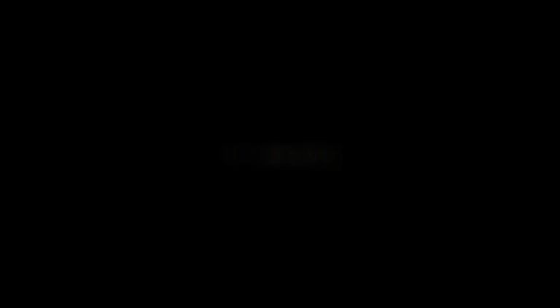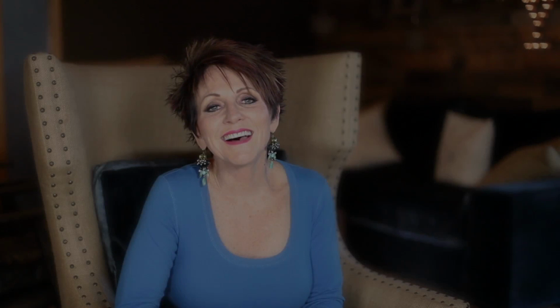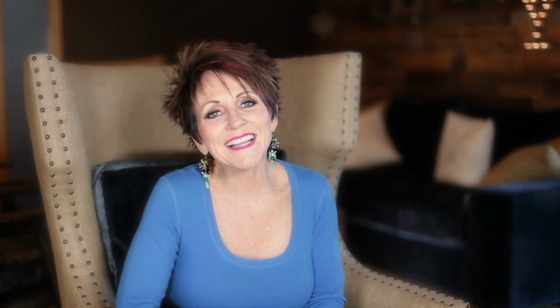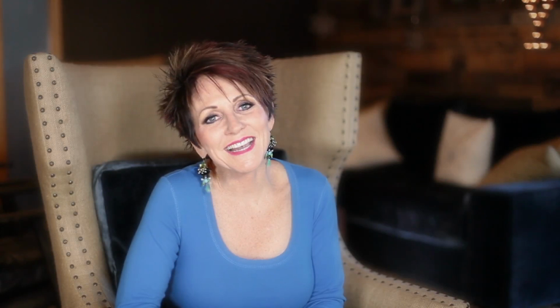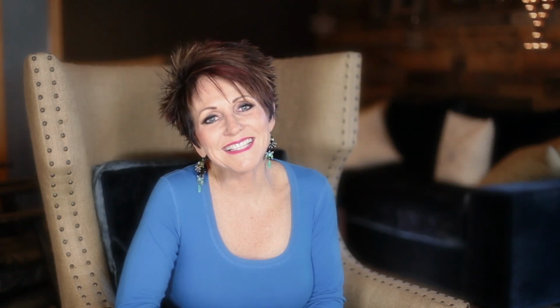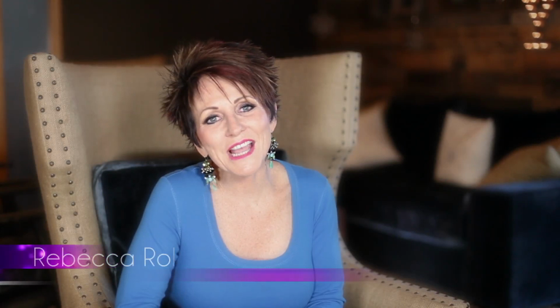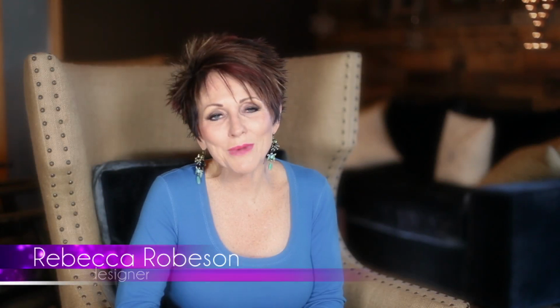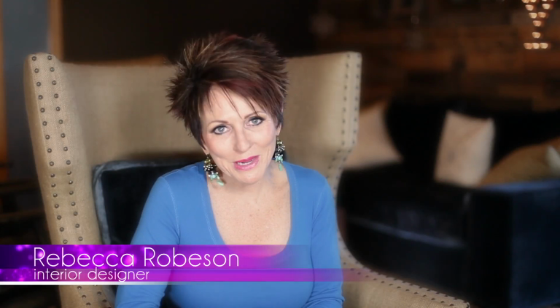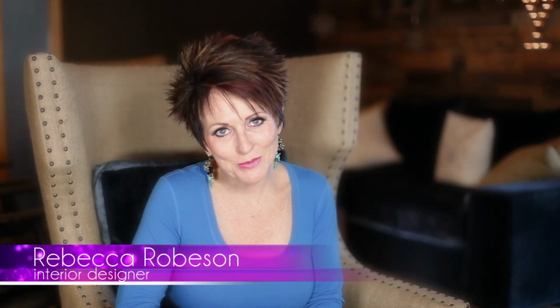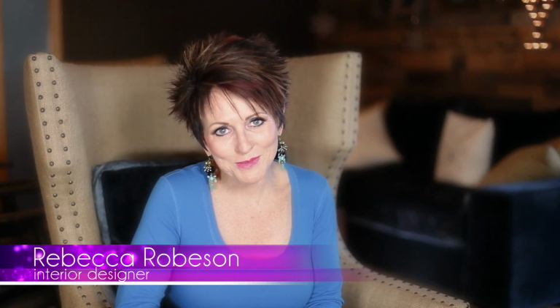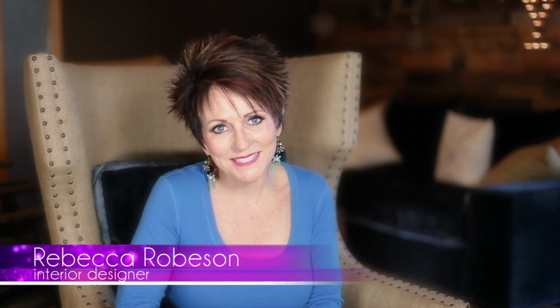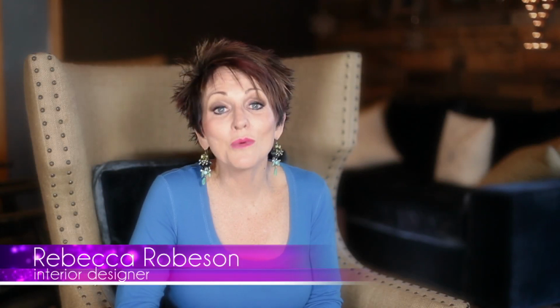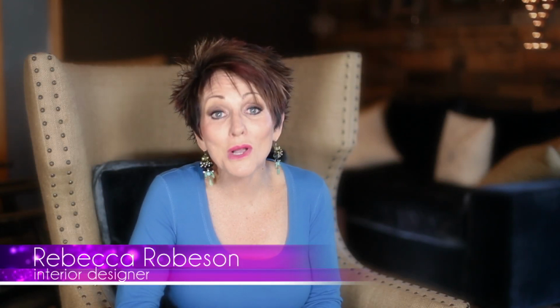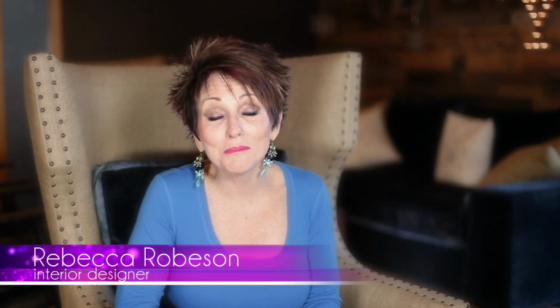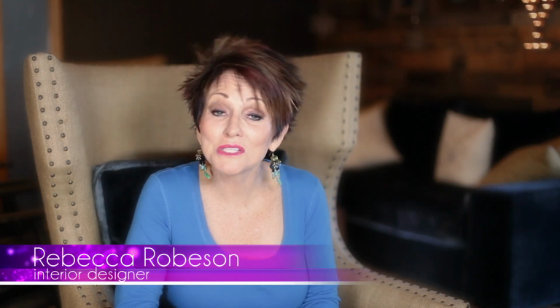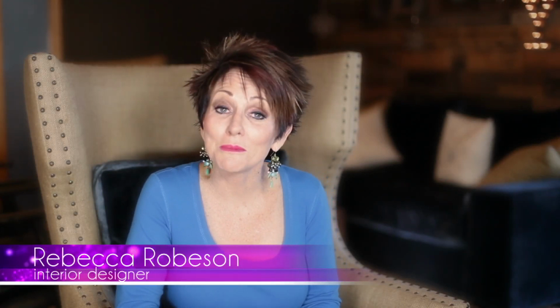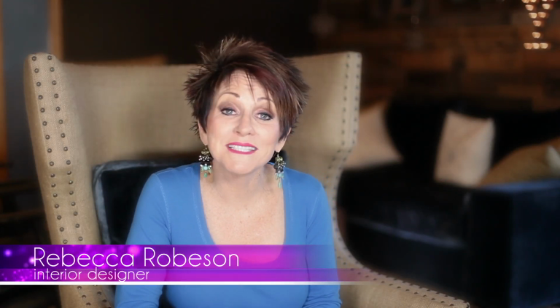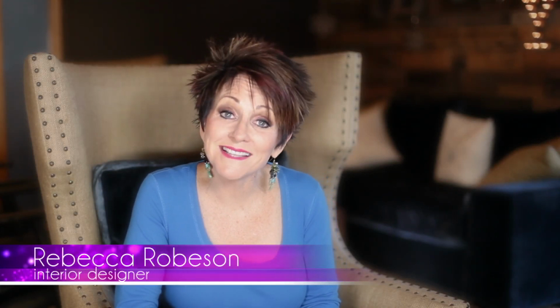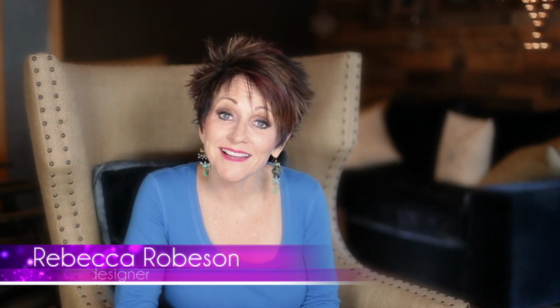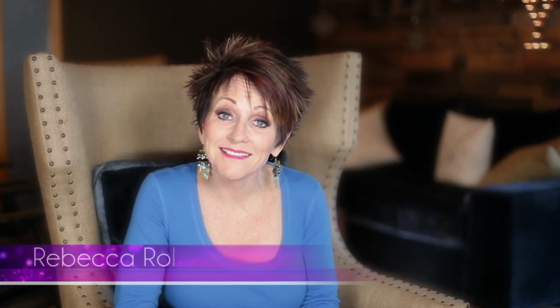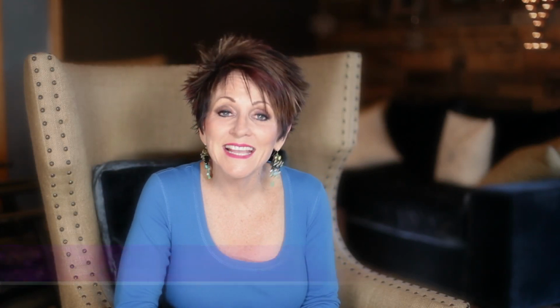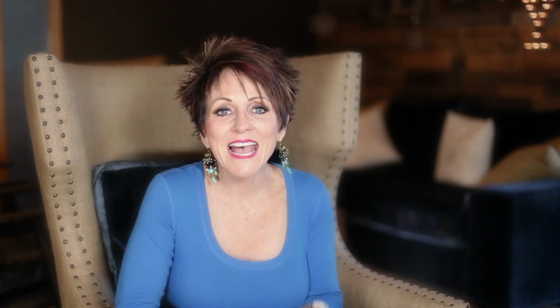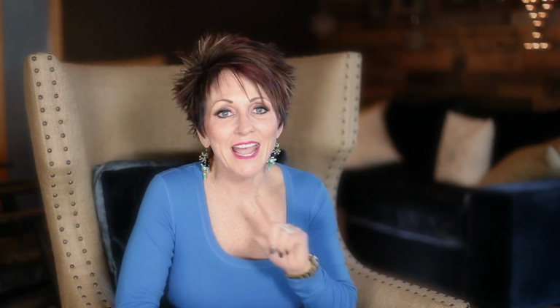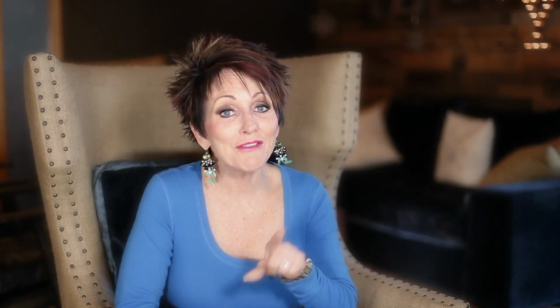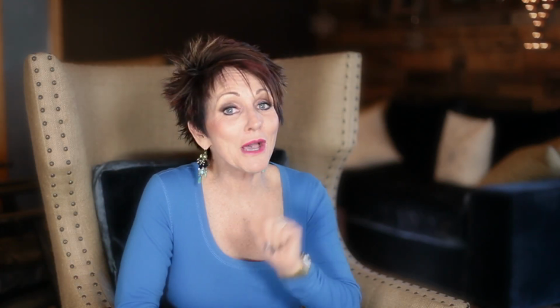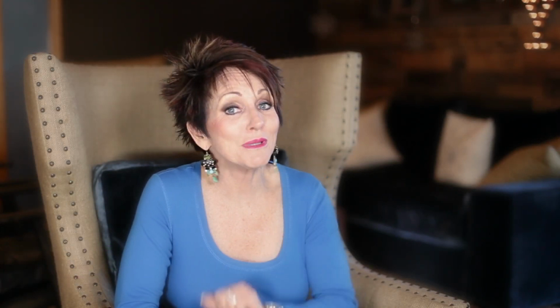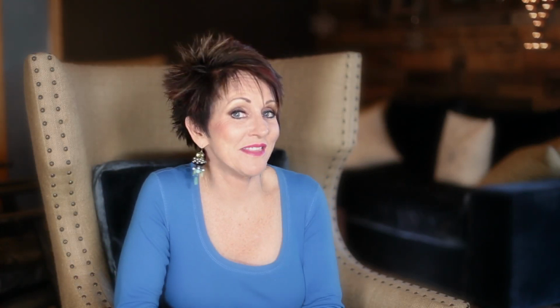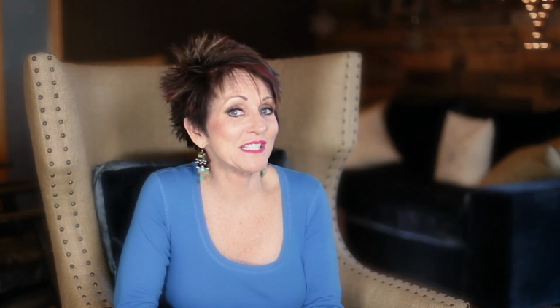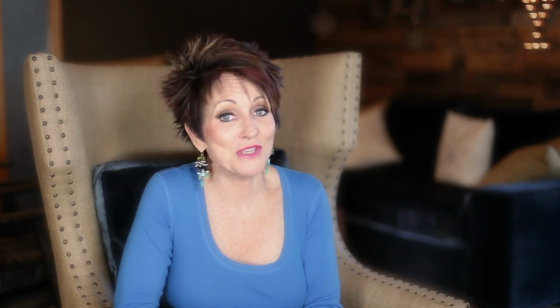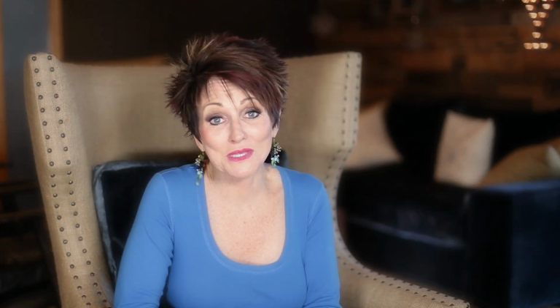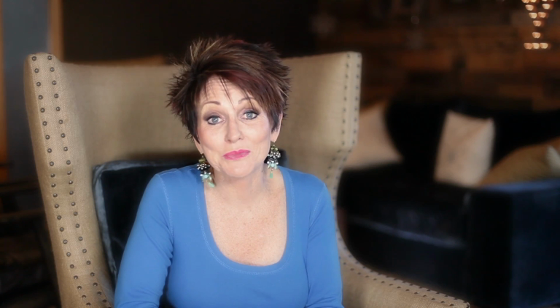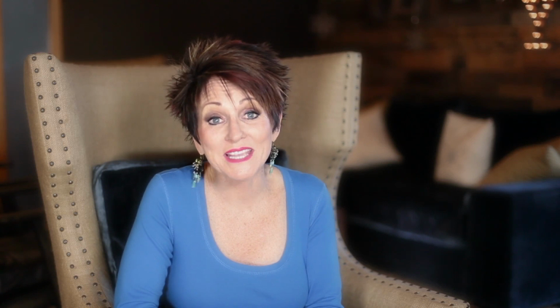Hi guys, I'm Rebecca Robeson. Welcome to Robeson Design. I have a couple of things for you this week.